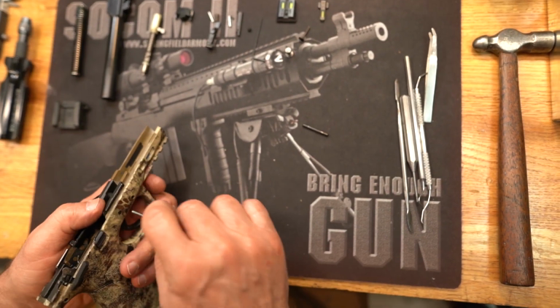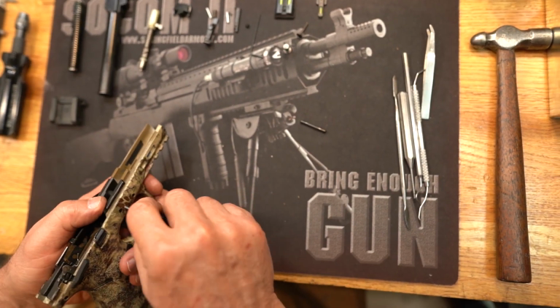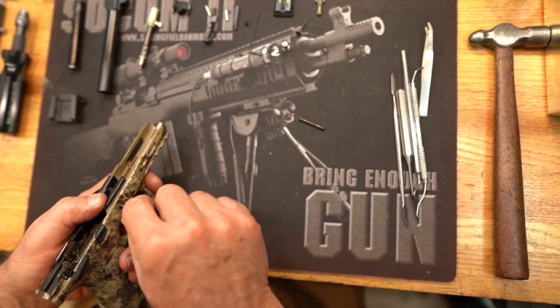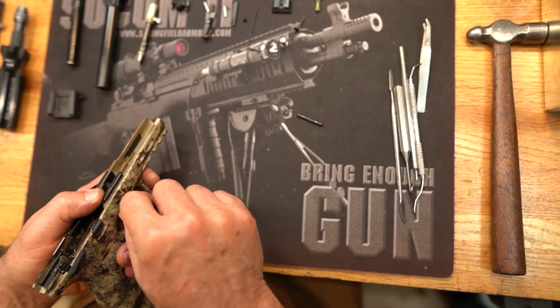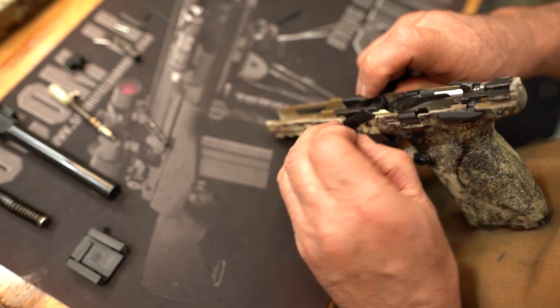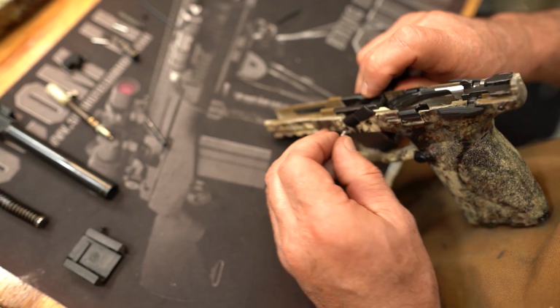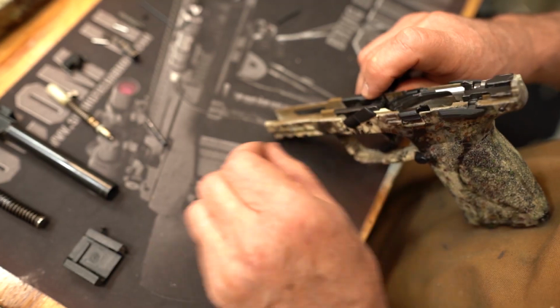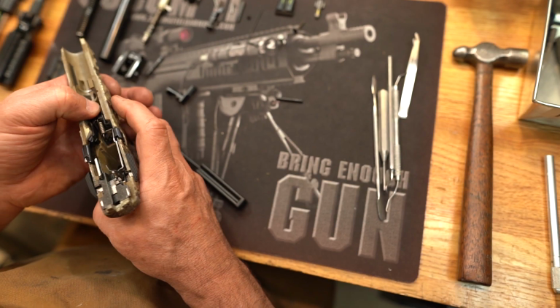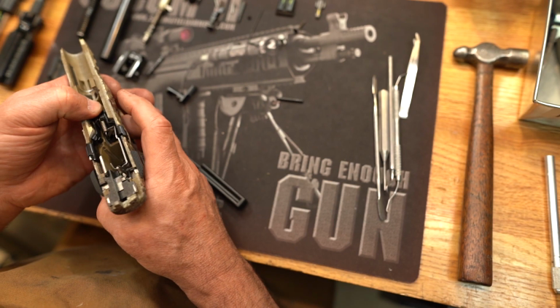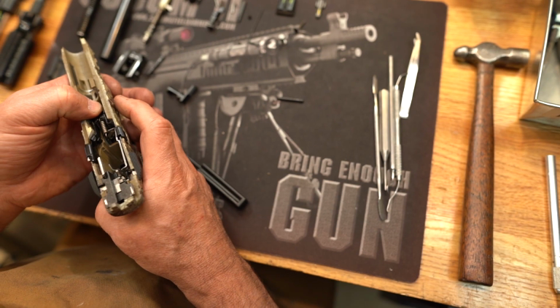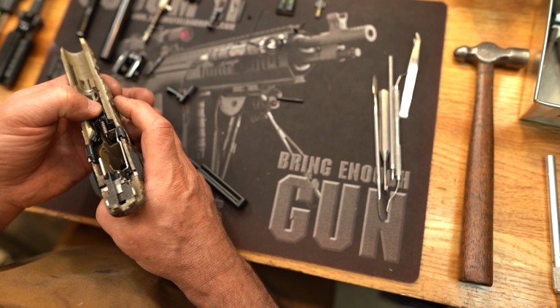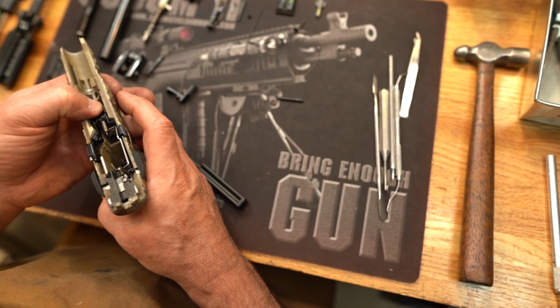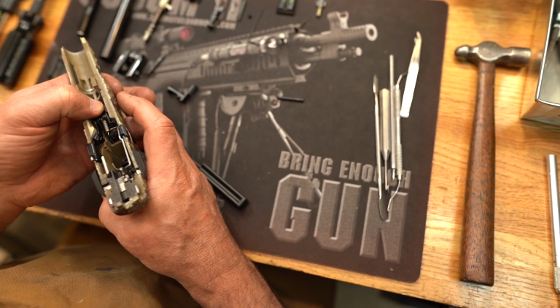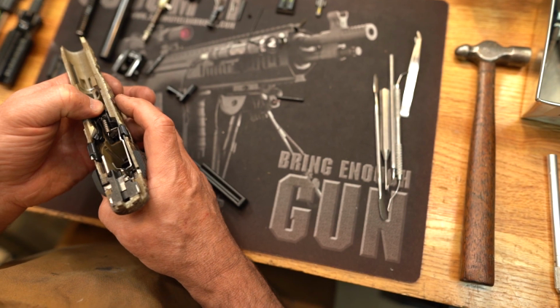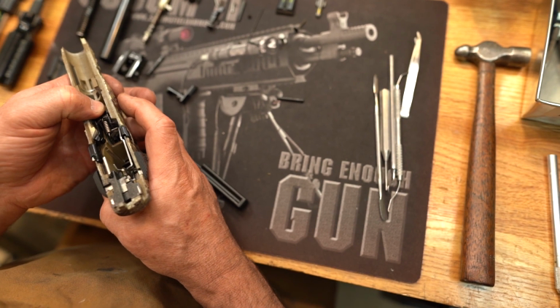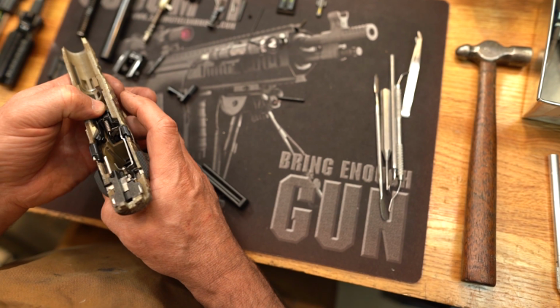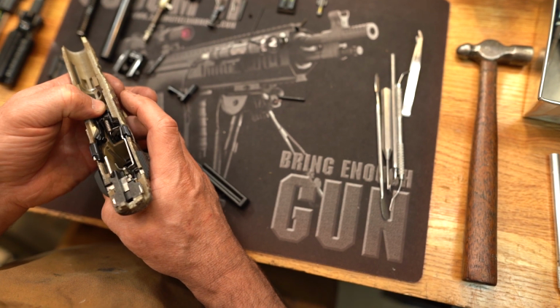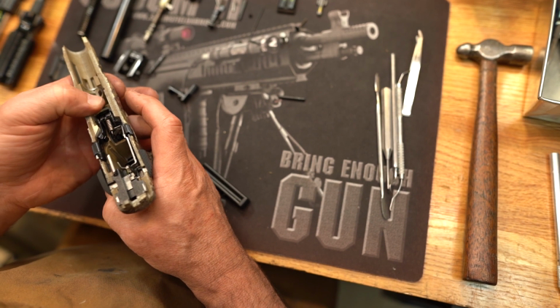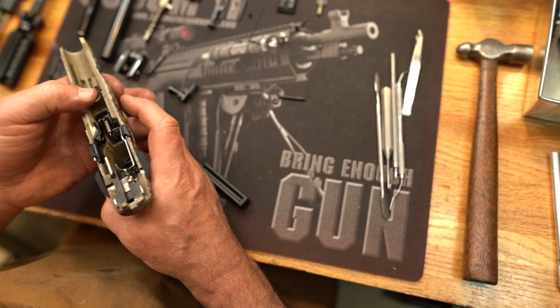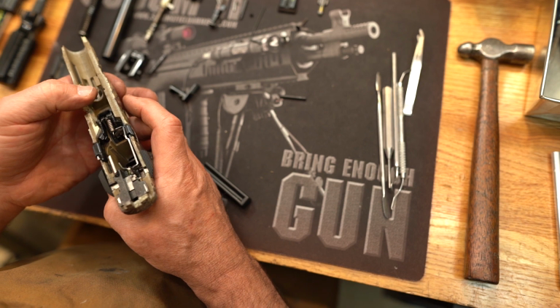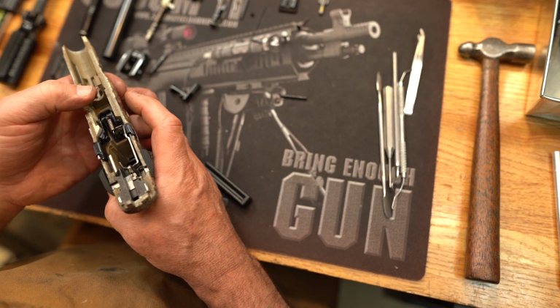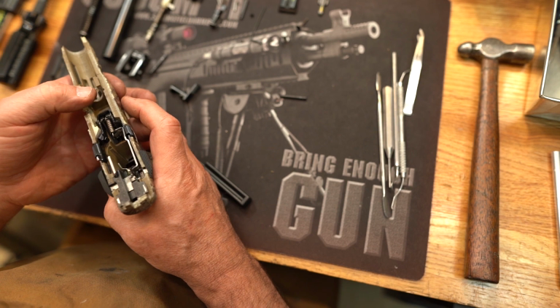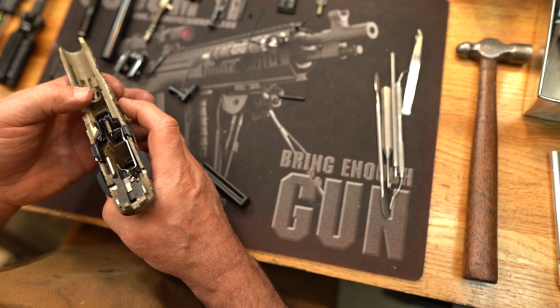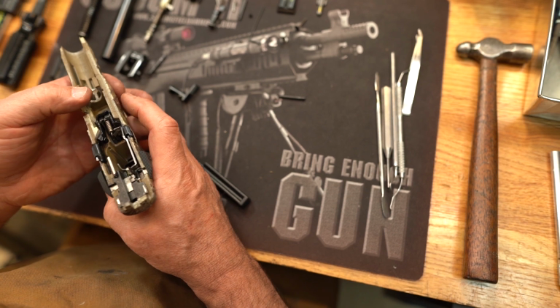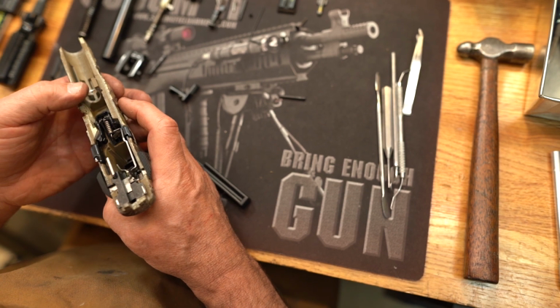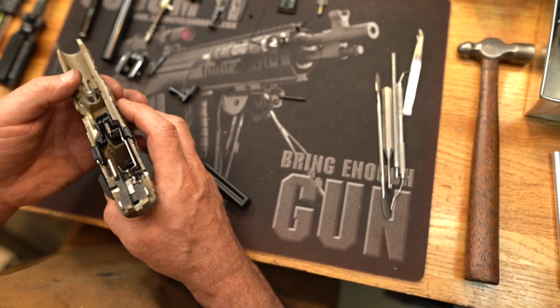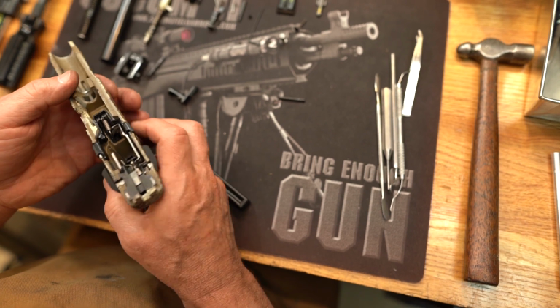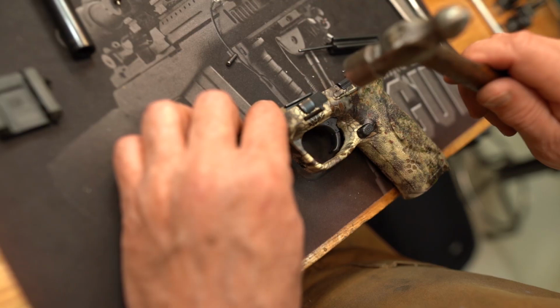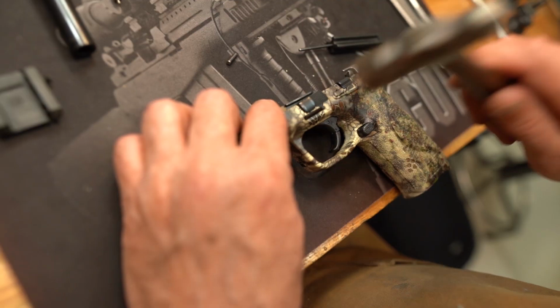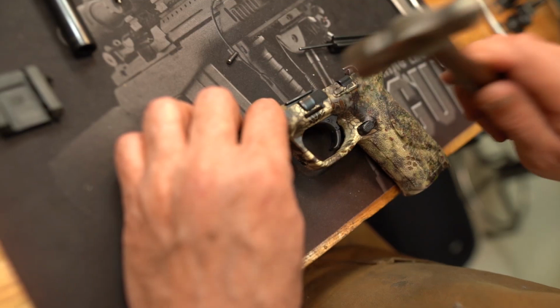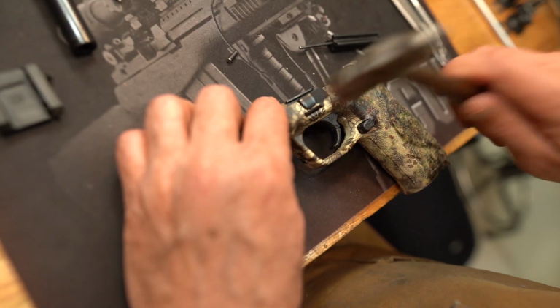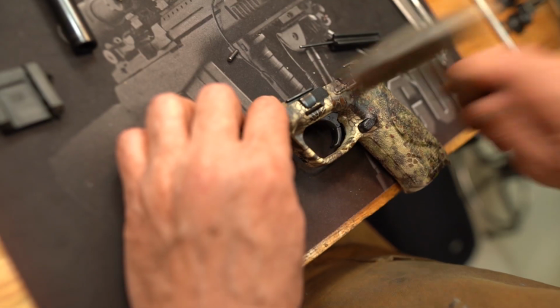Once the clear coat has cured, the gun is reassembled and test fired in our bullet trap.